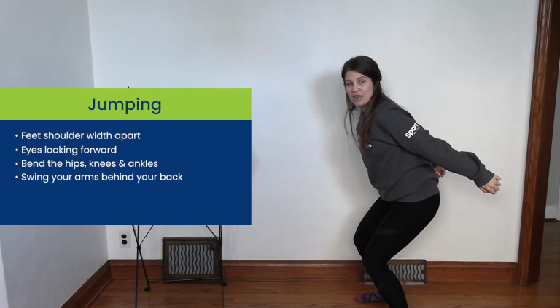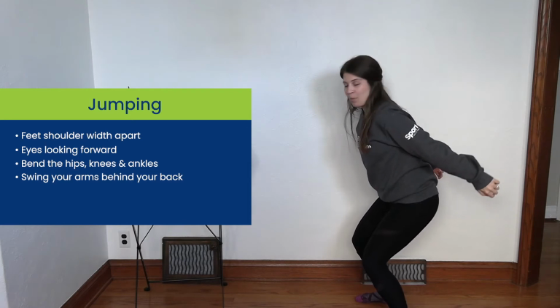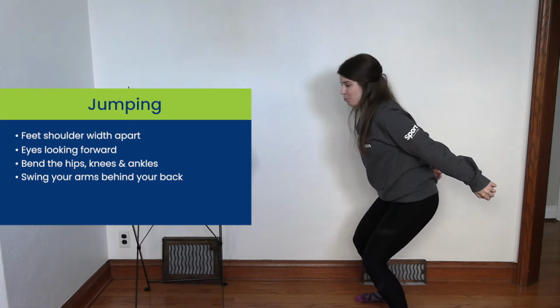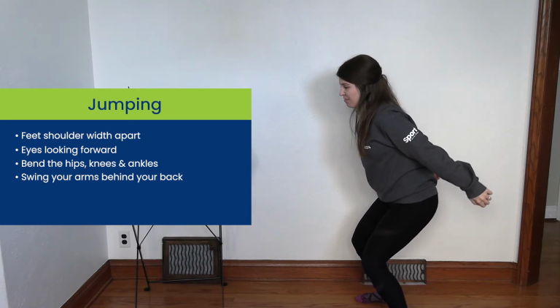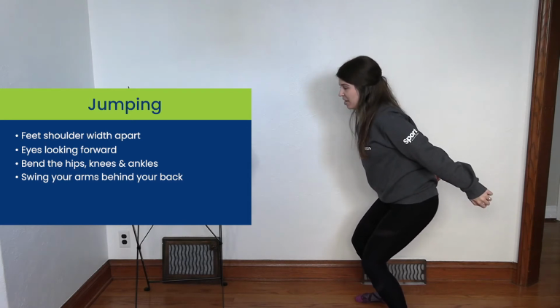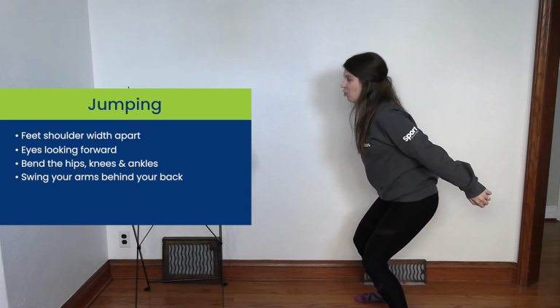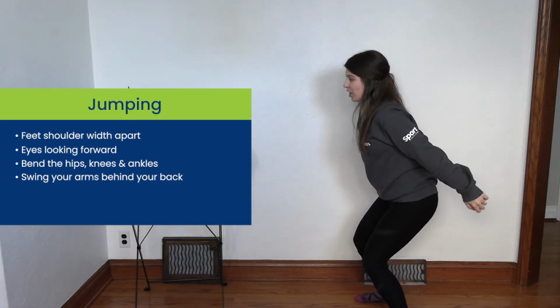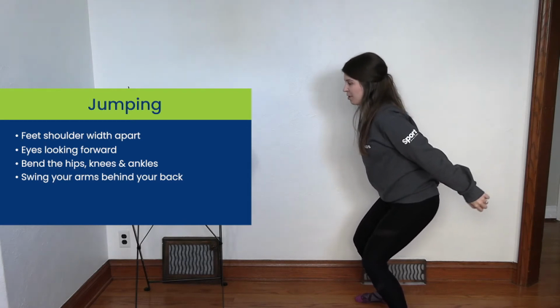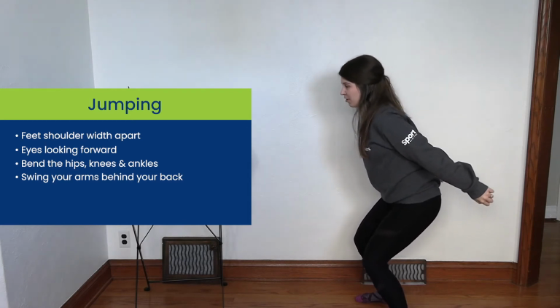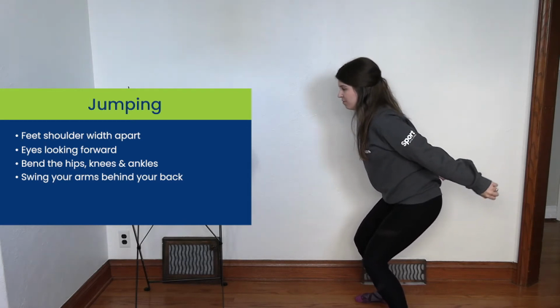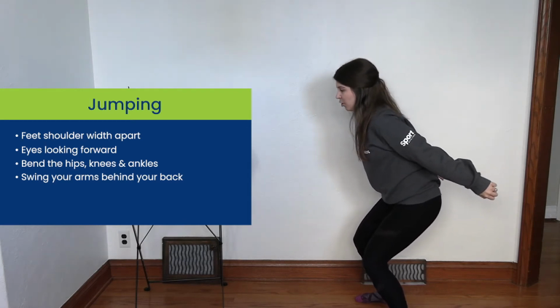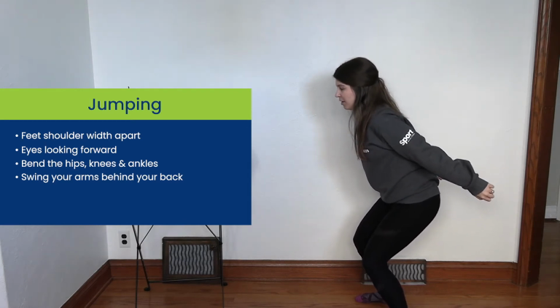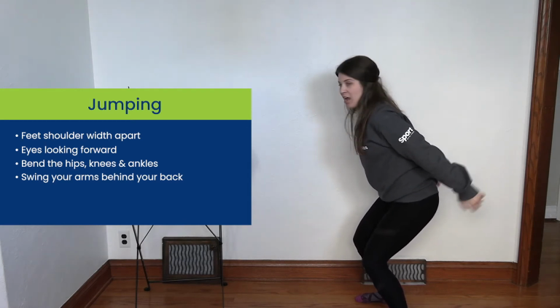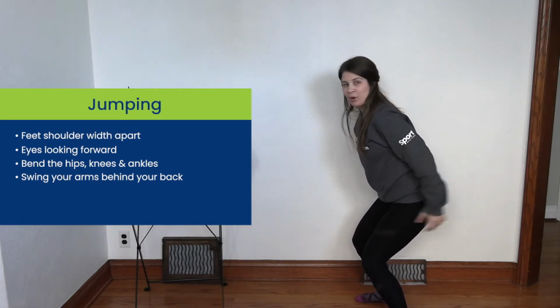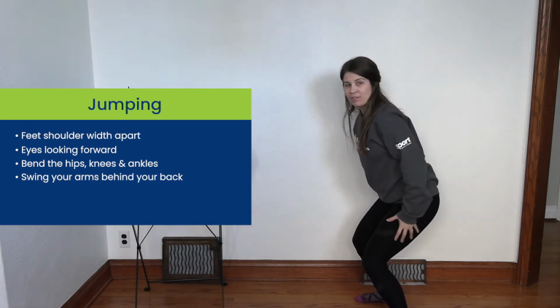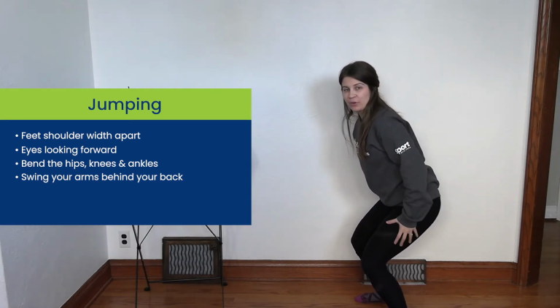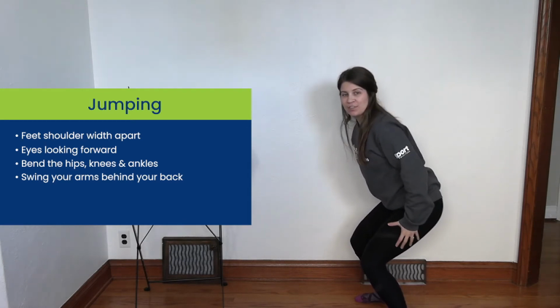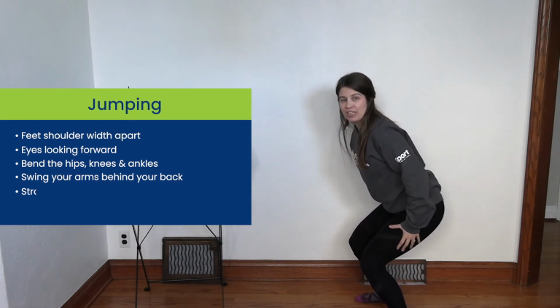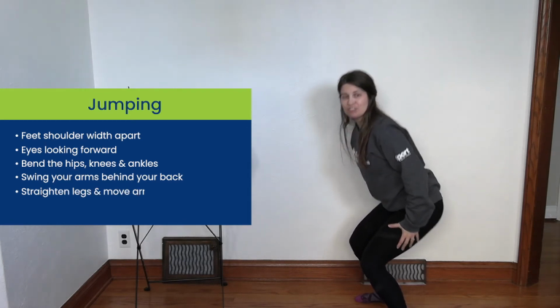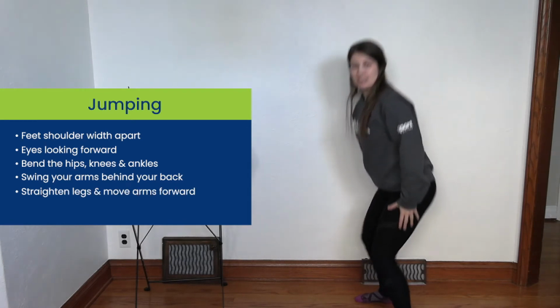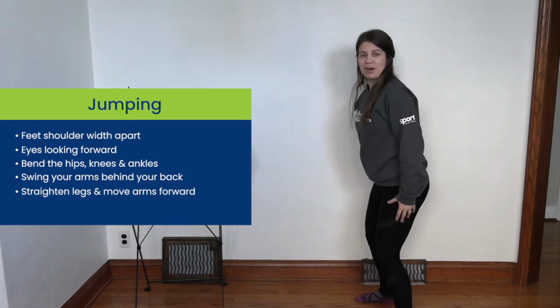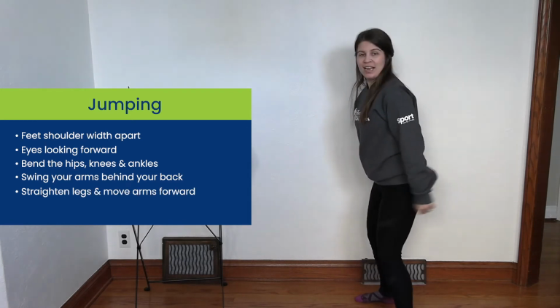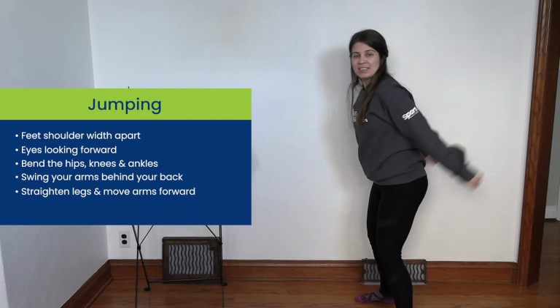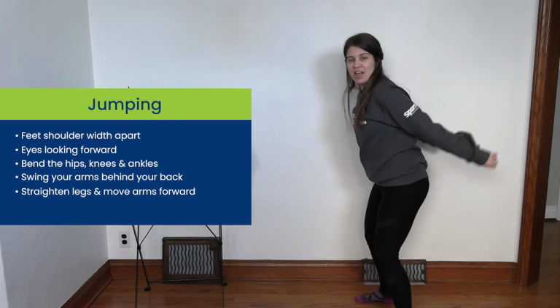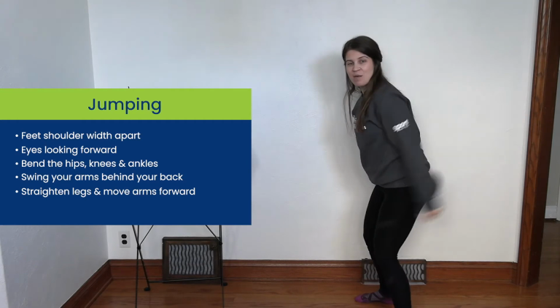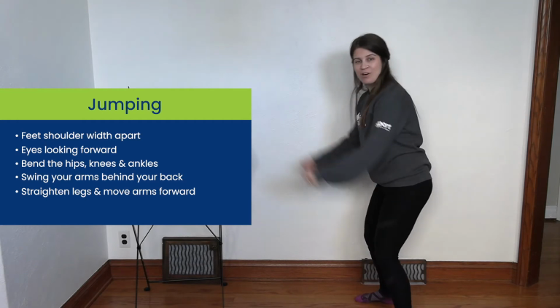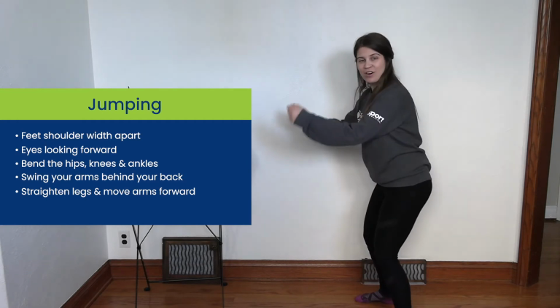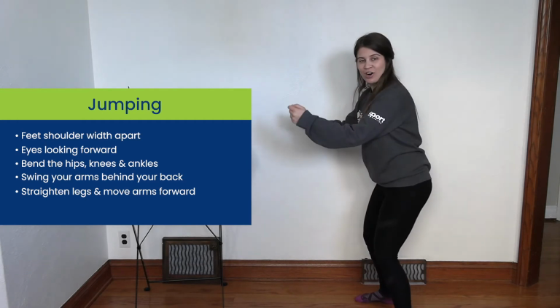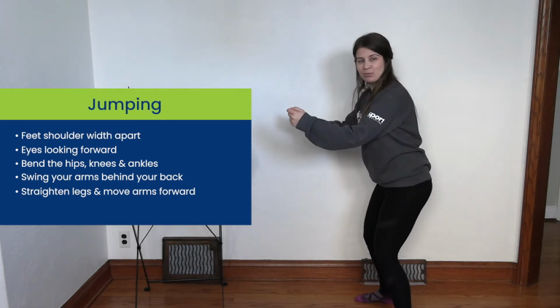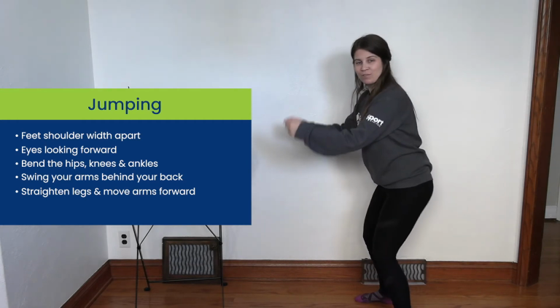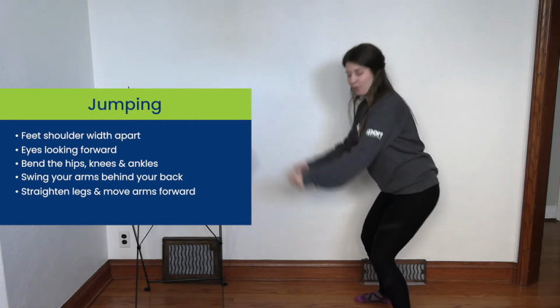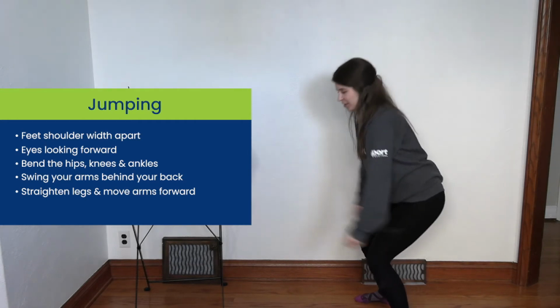Now when we're ready, we're going to be looking forward and we're going to forcefully straighten up our legs and move our arms forward.